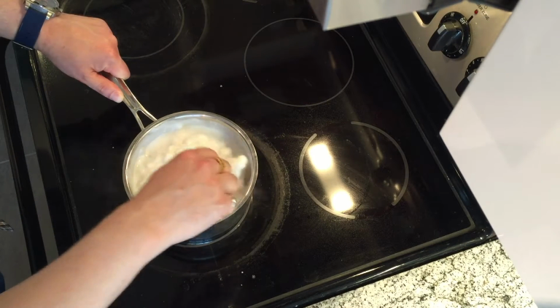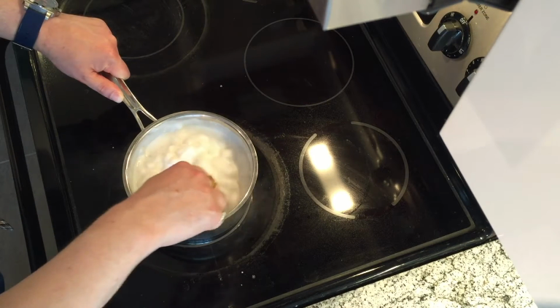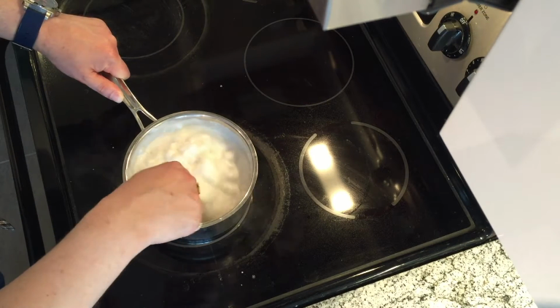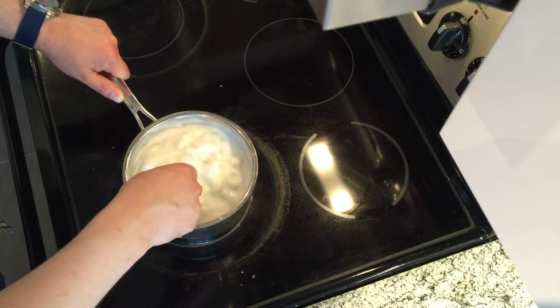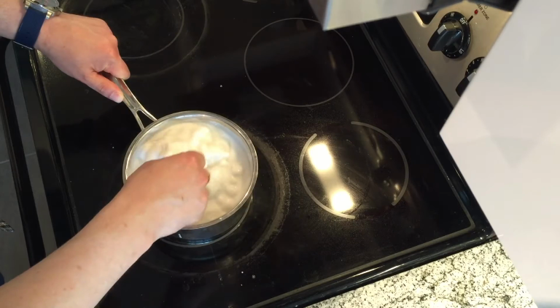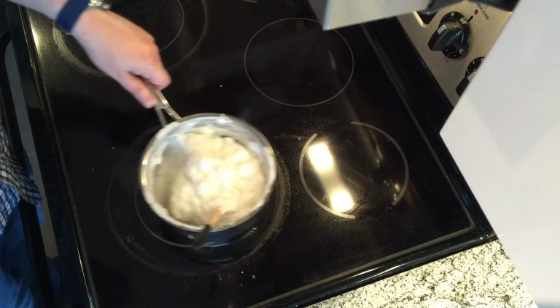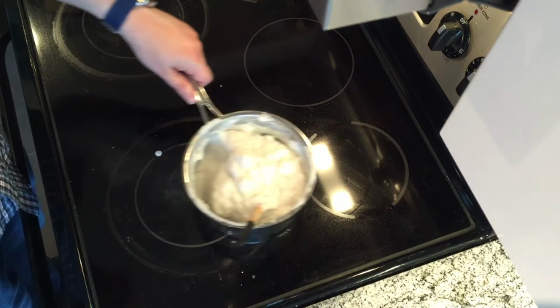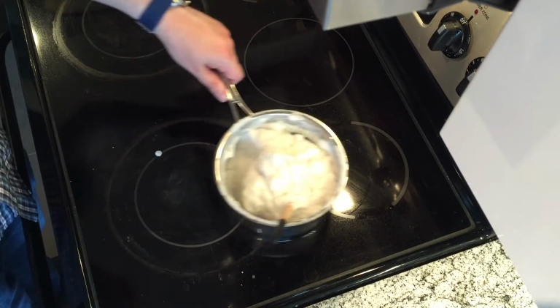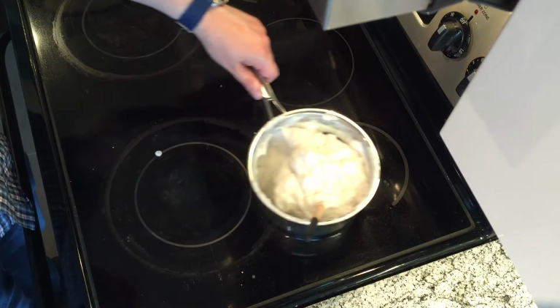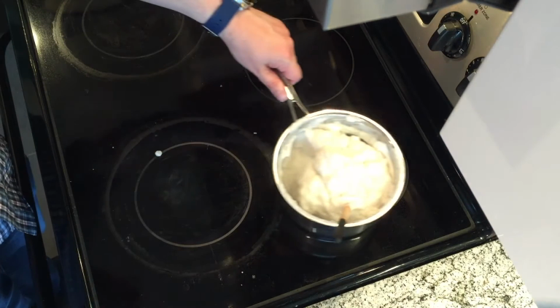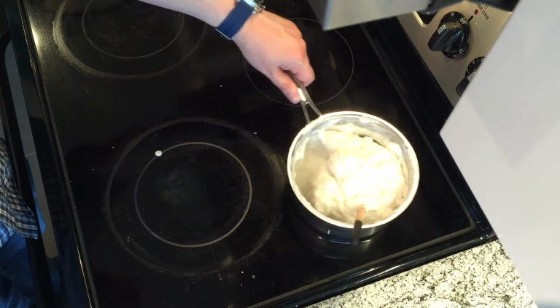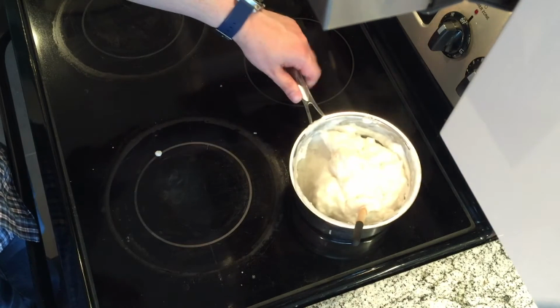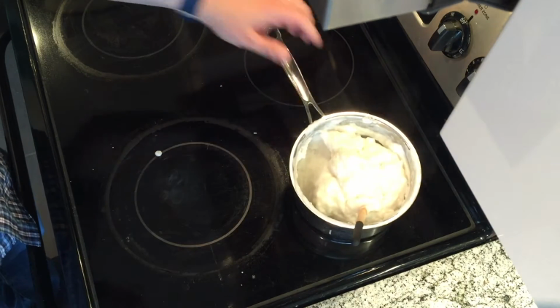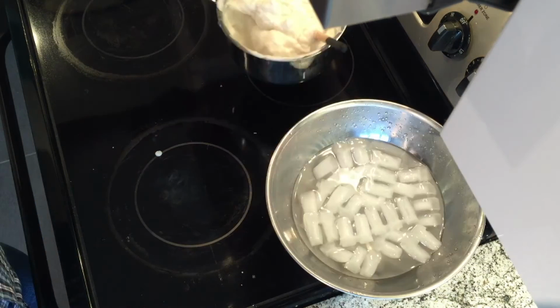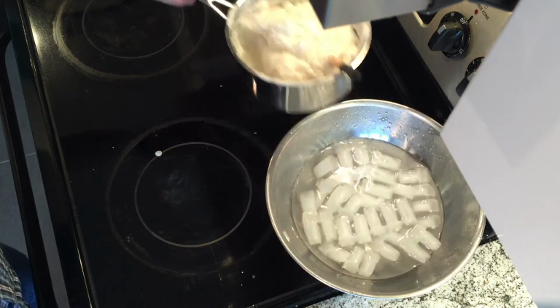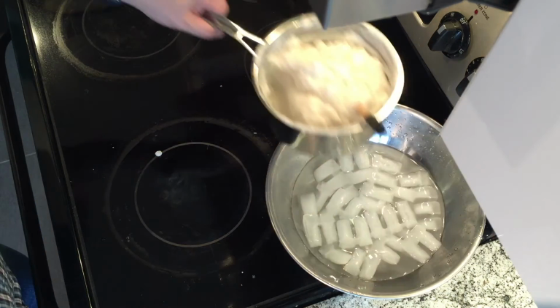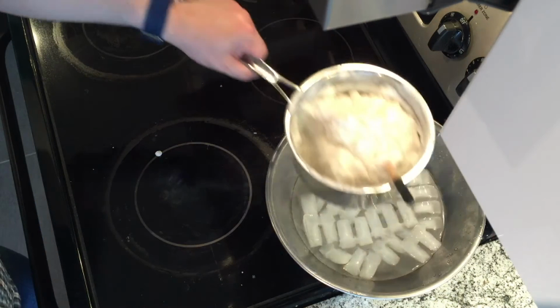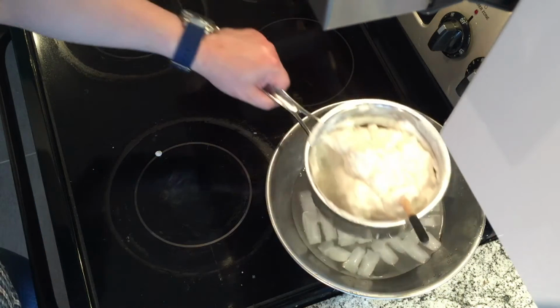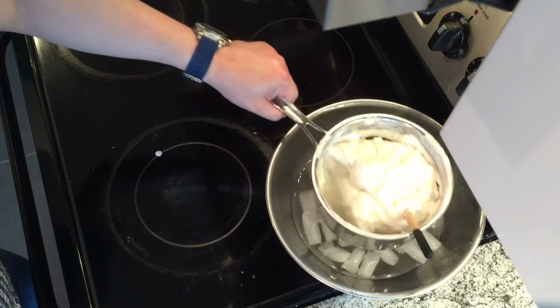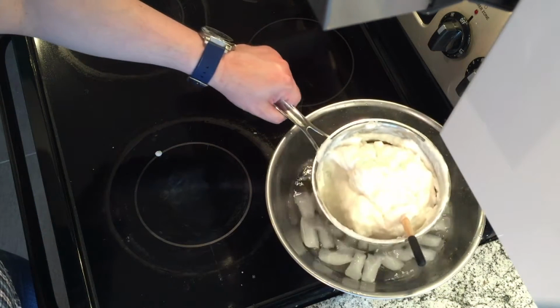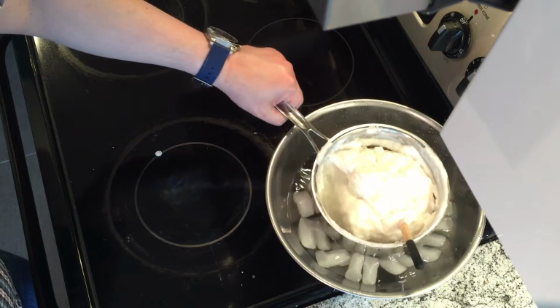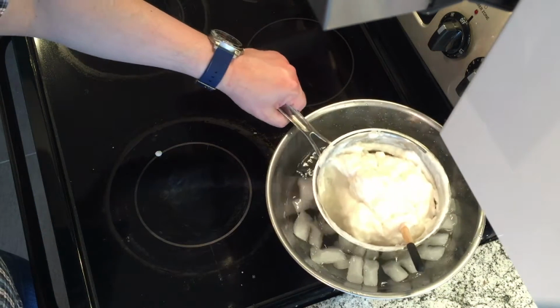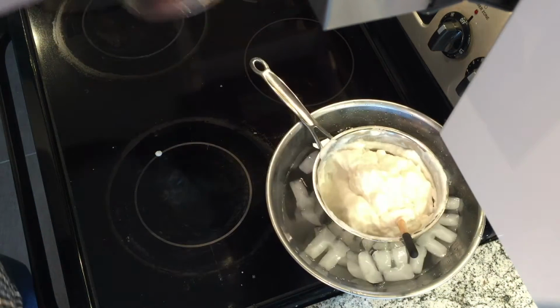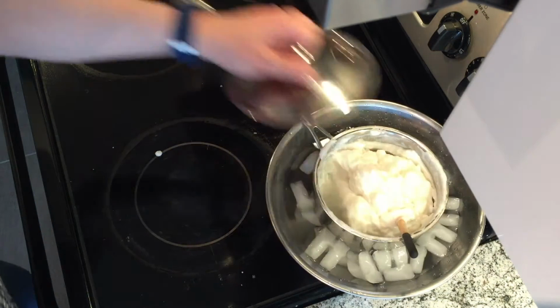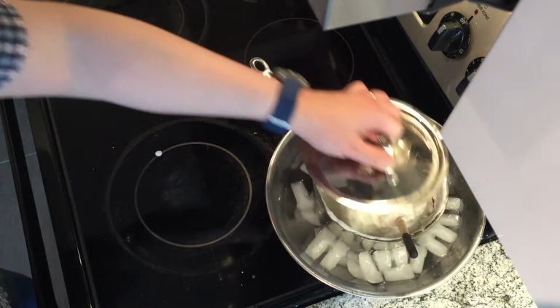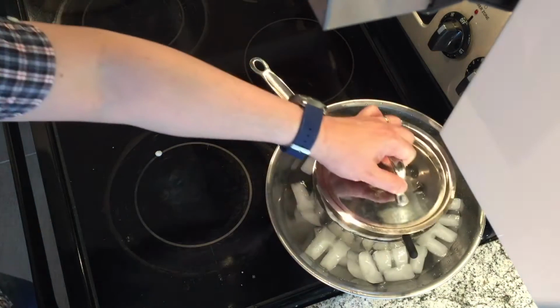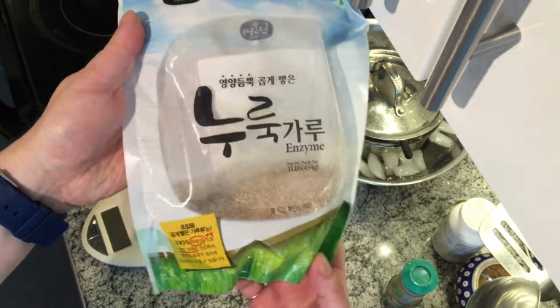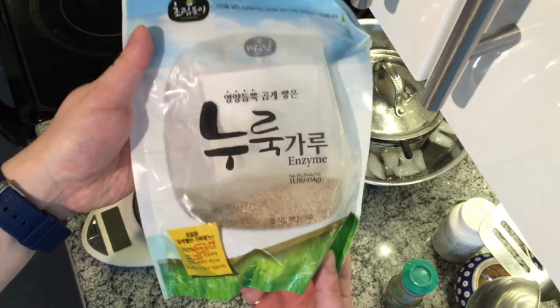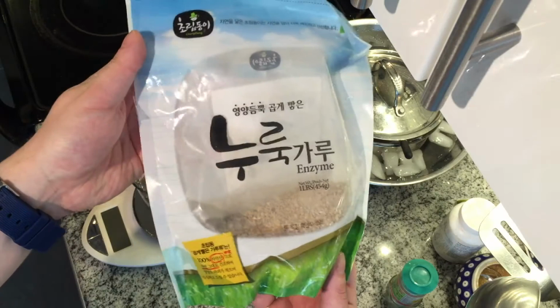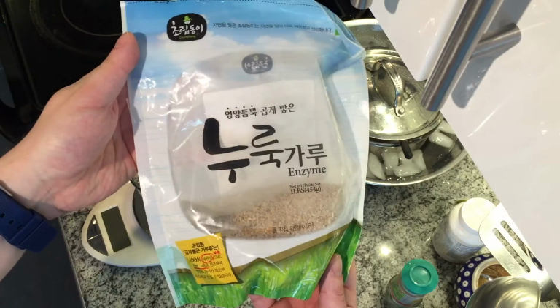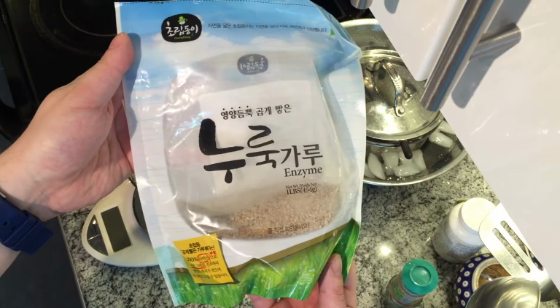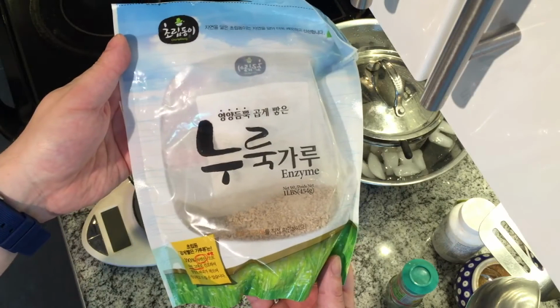It'll become a sticky glob. Take it off the heat. I want to cool it down so I put it in the ice bath.